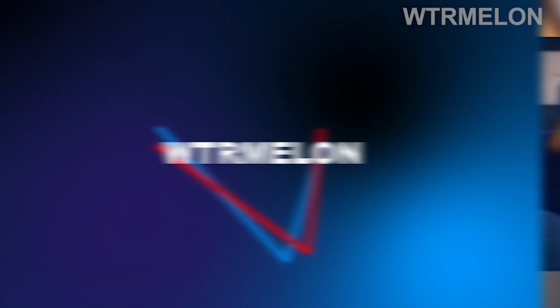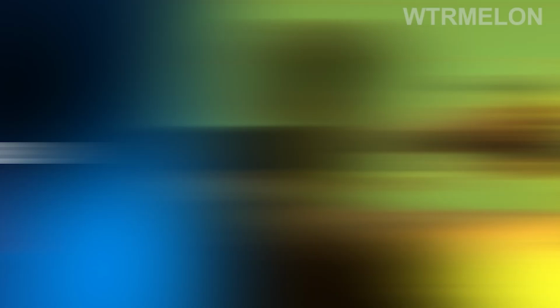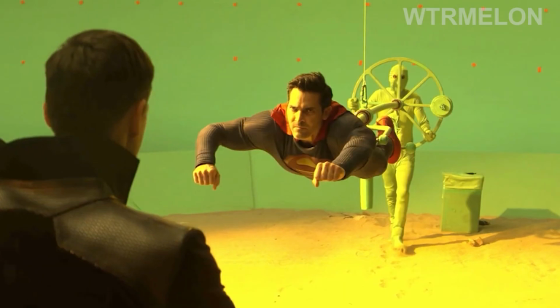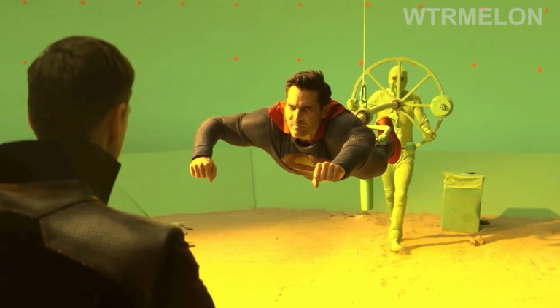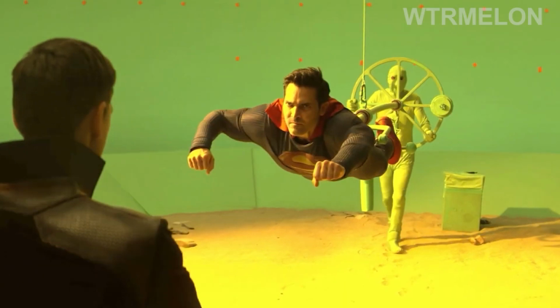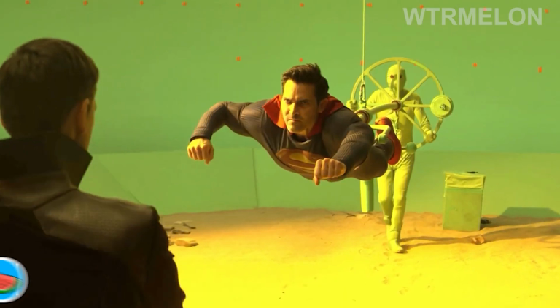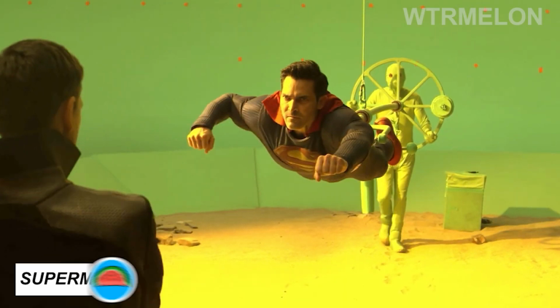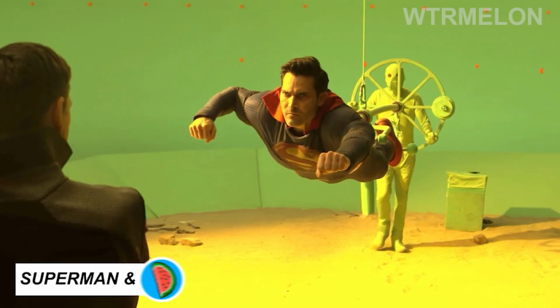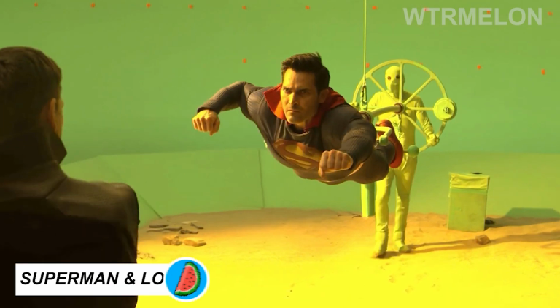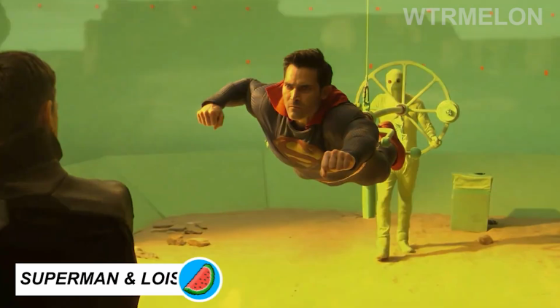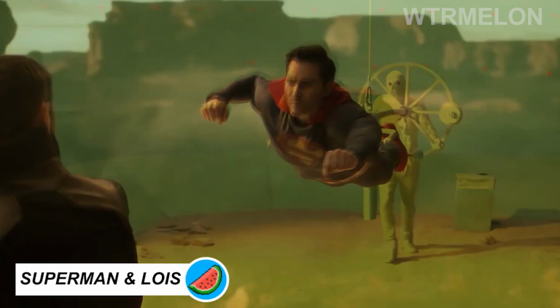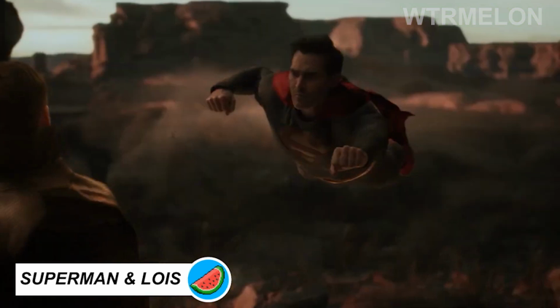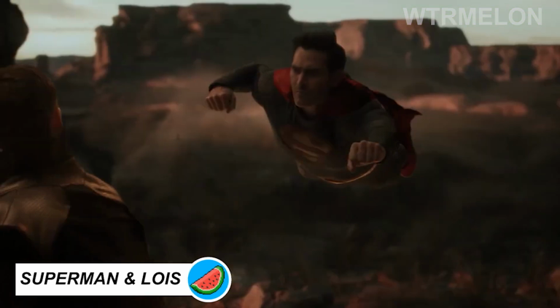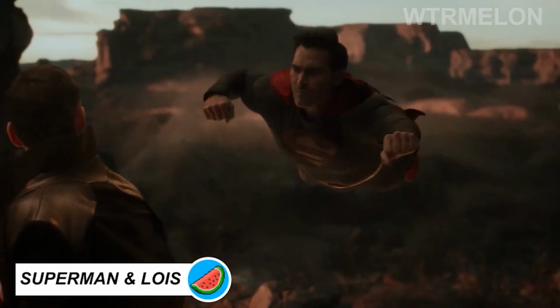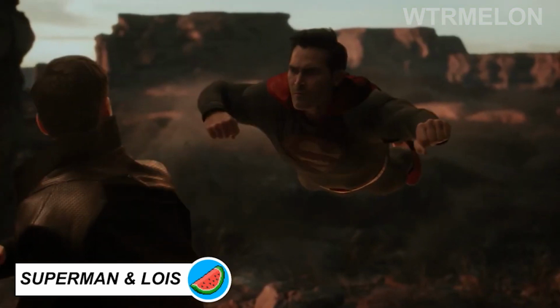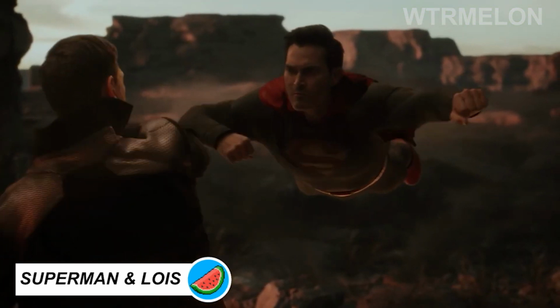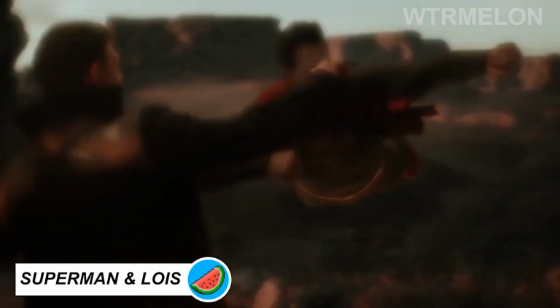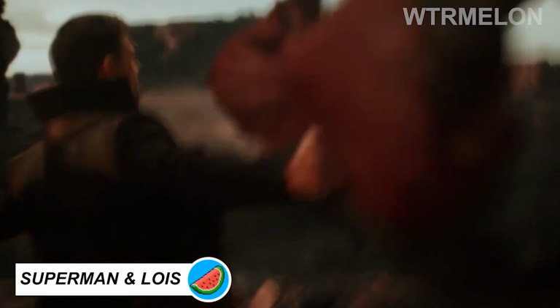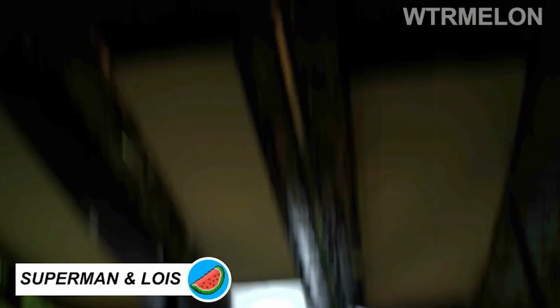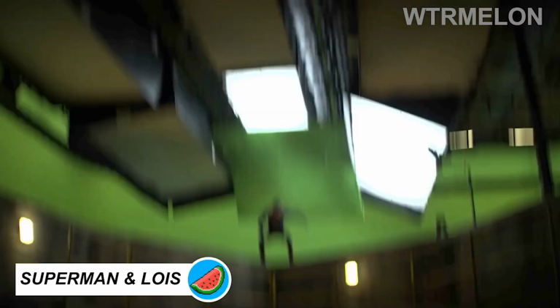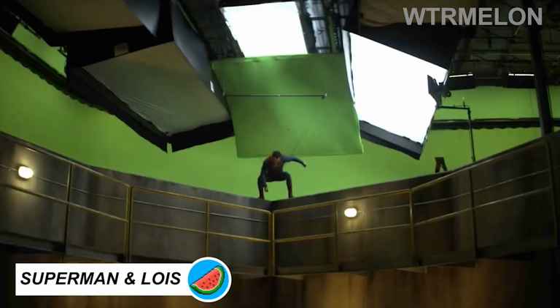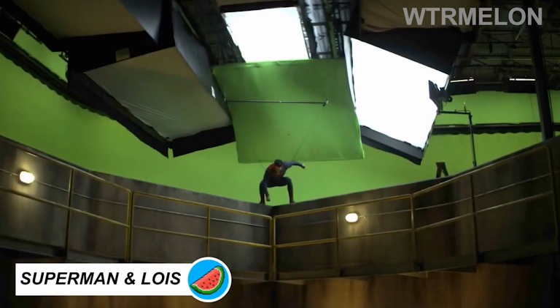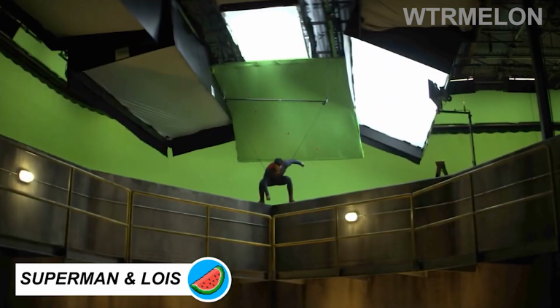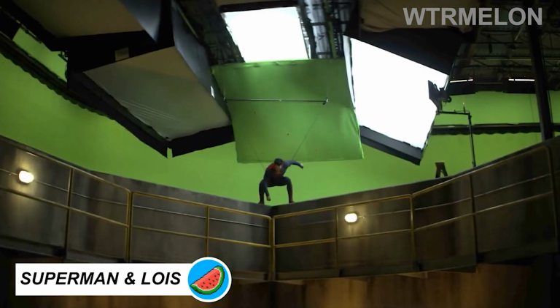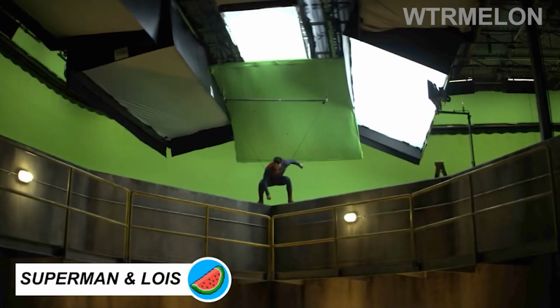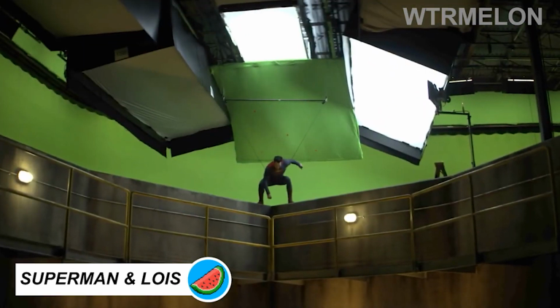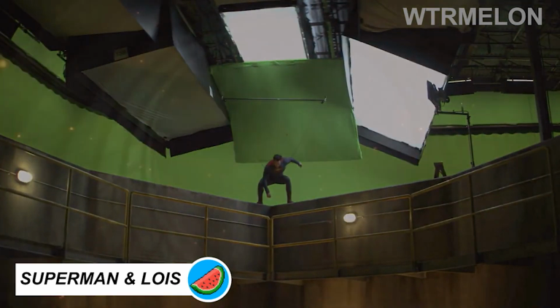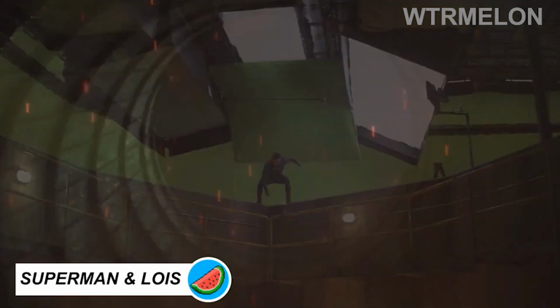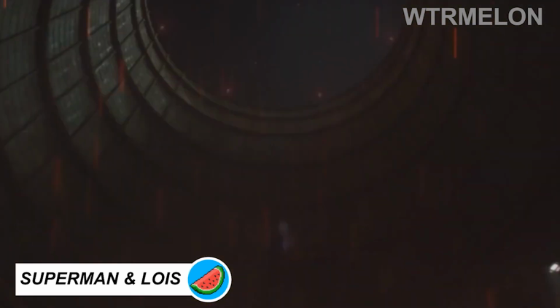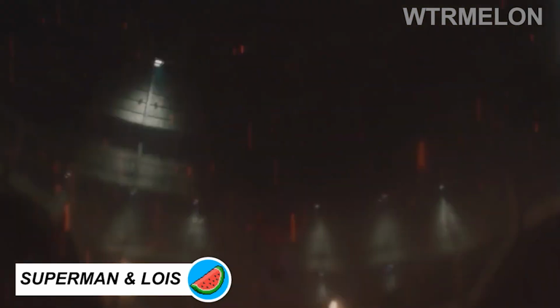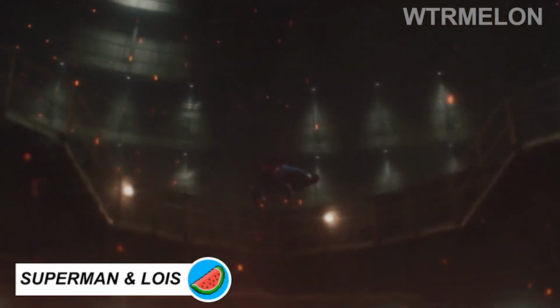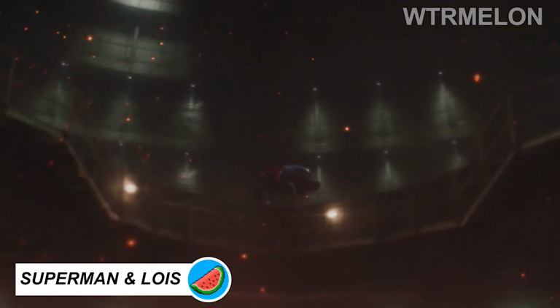A stunning array of visuals is given with any story that features the Man of Steel.